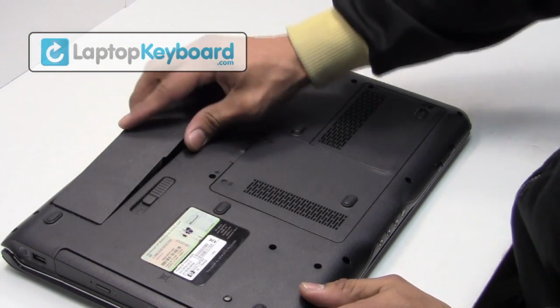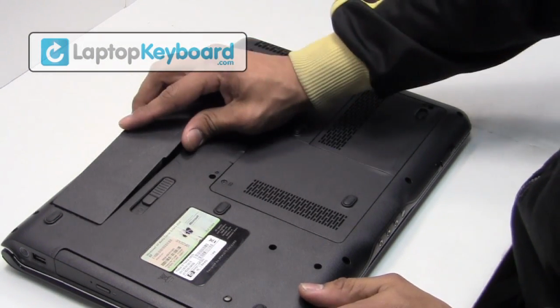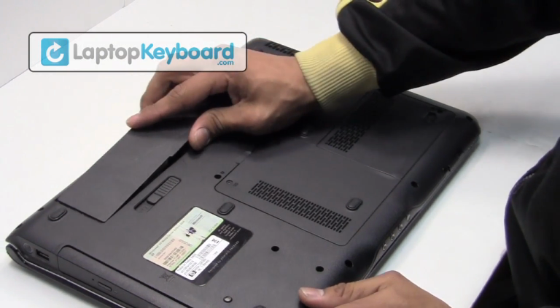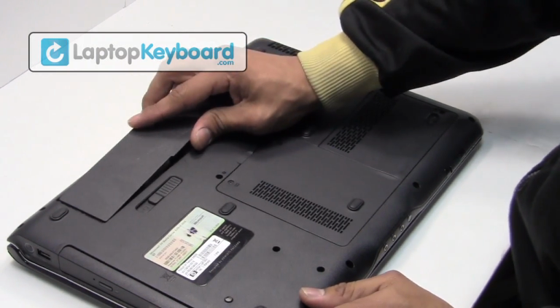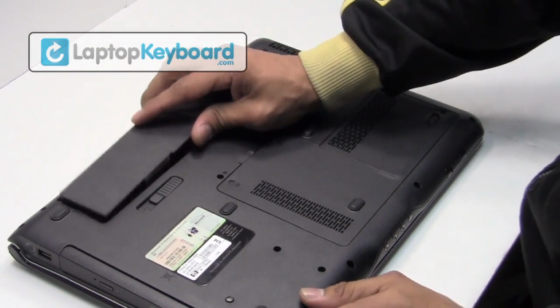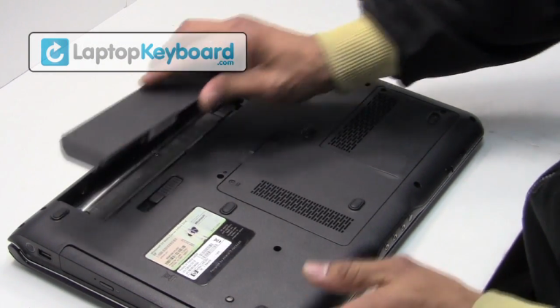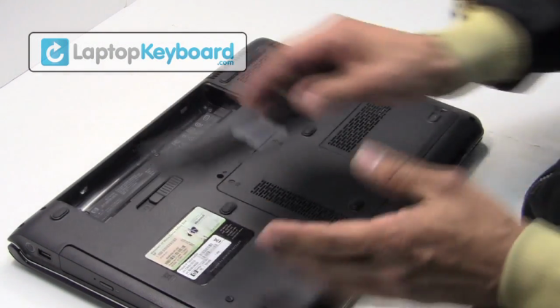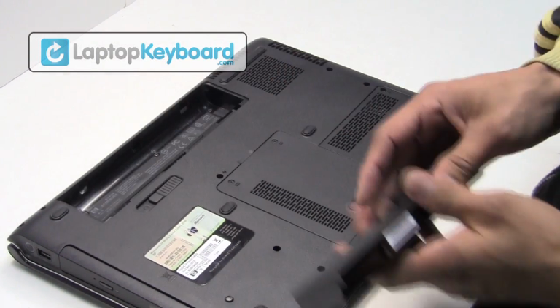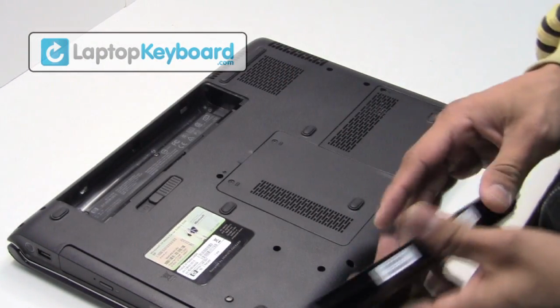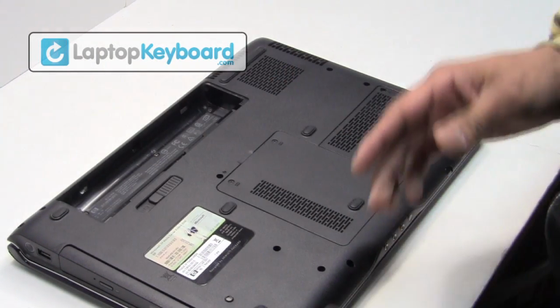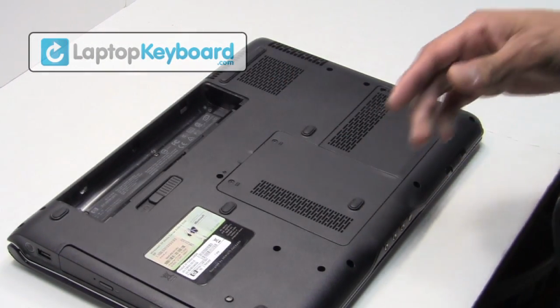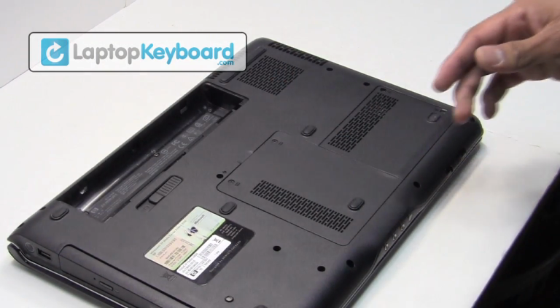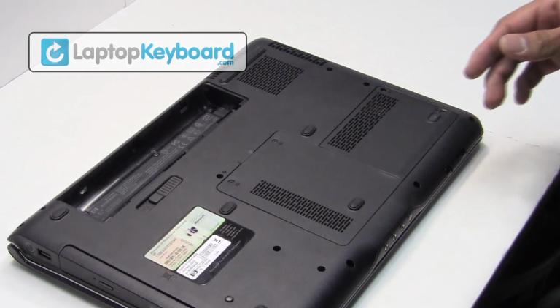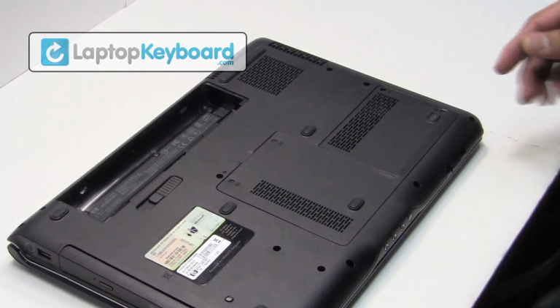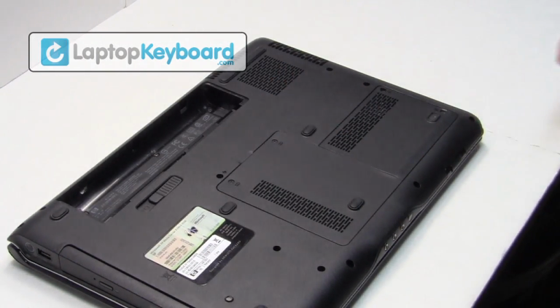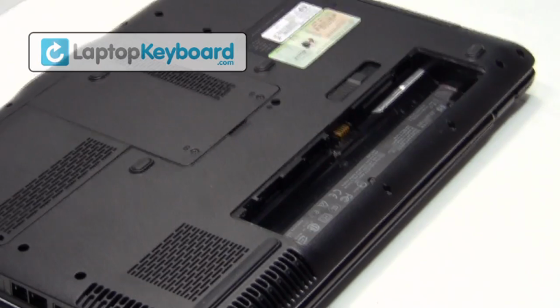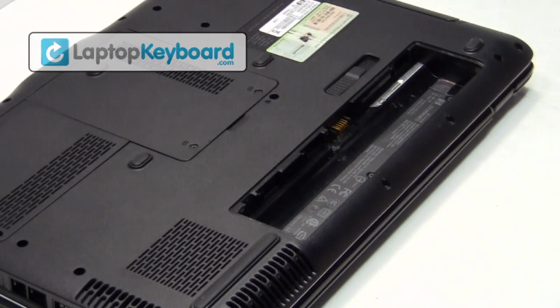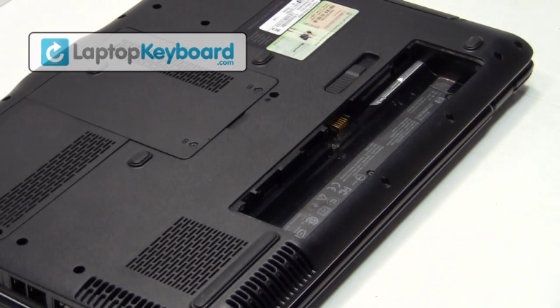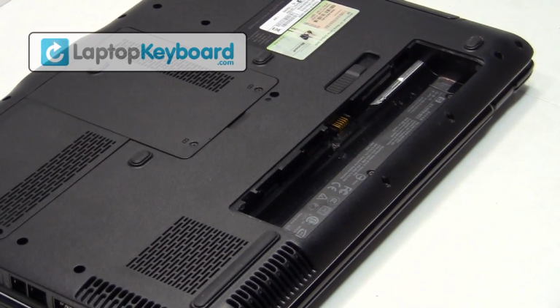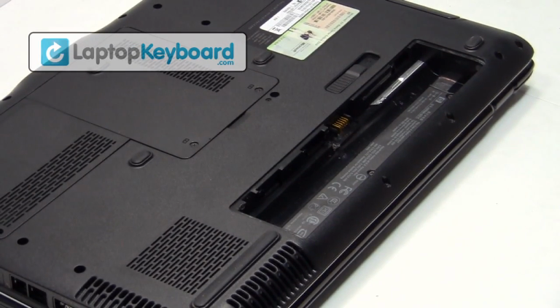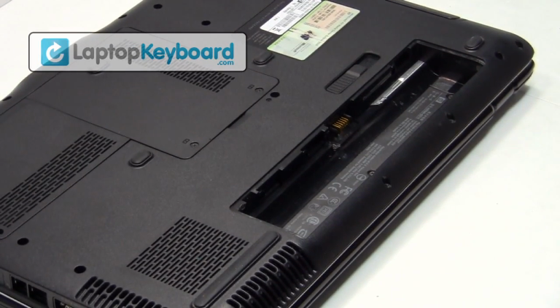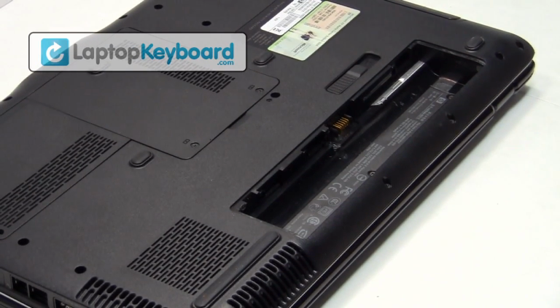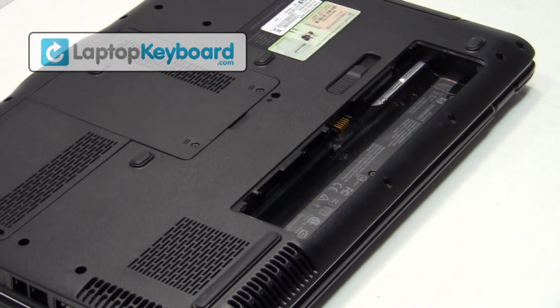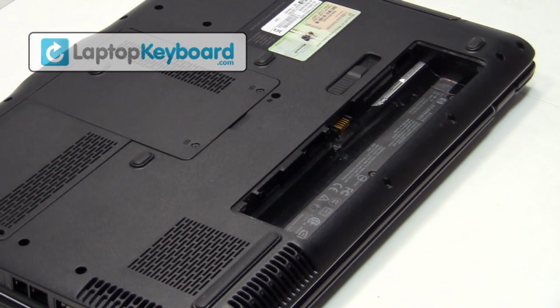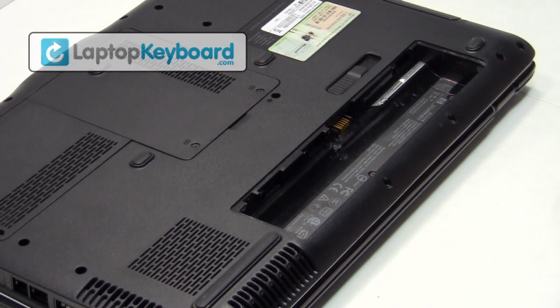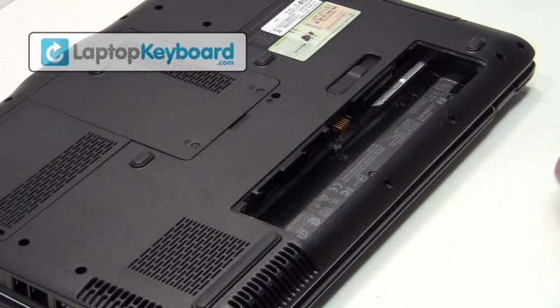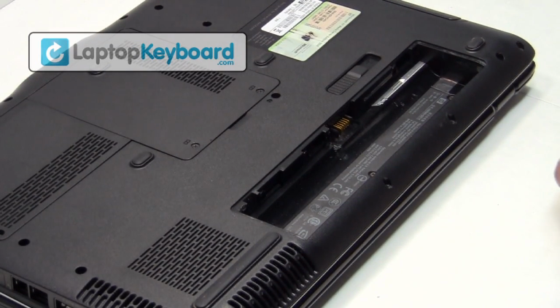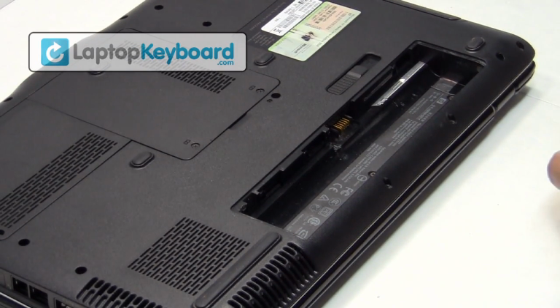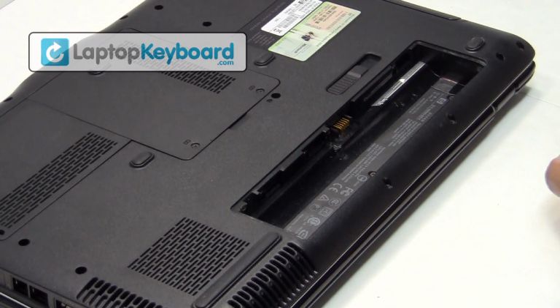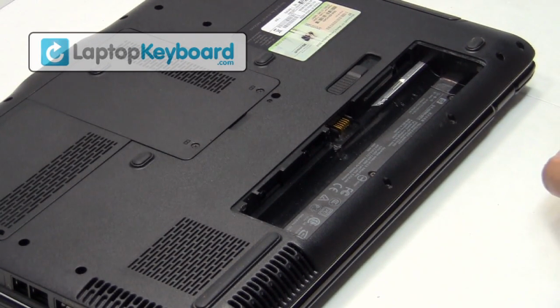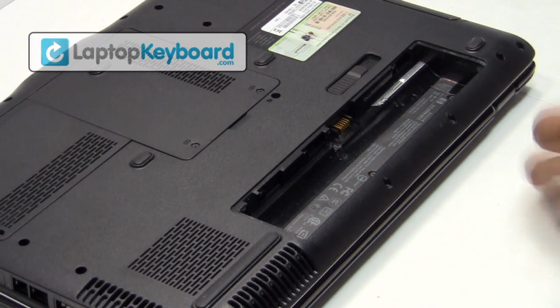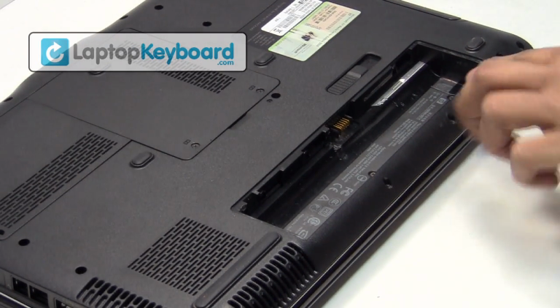Remove the battery from the back of the laptop. Remove the screws behind the battery.